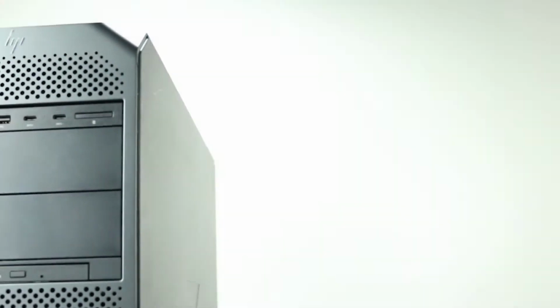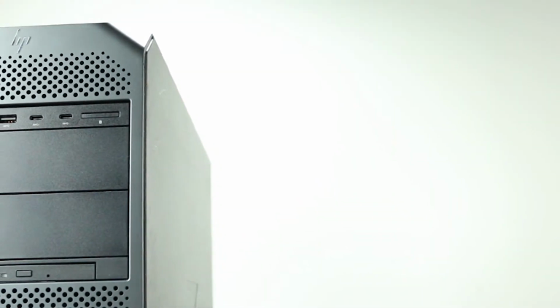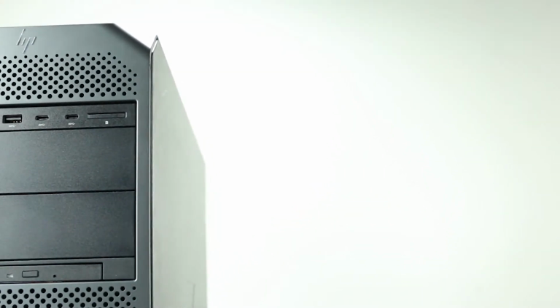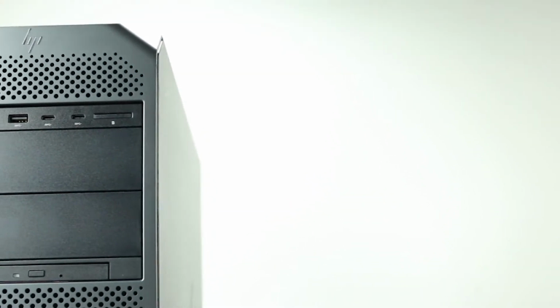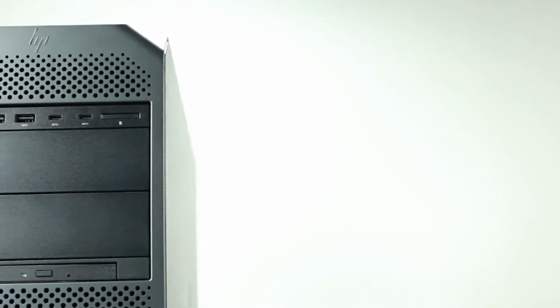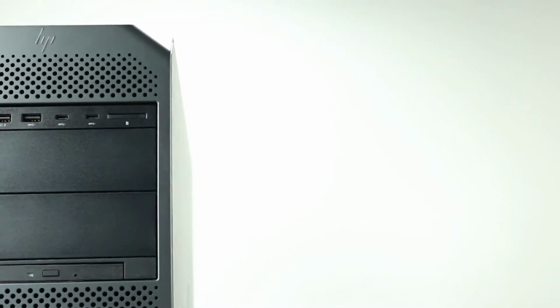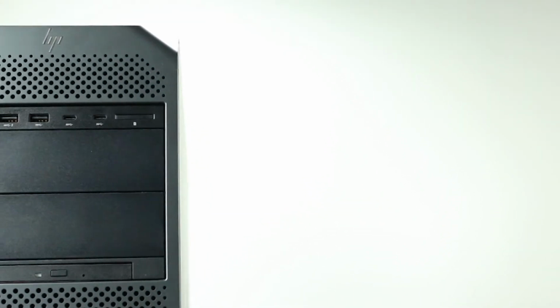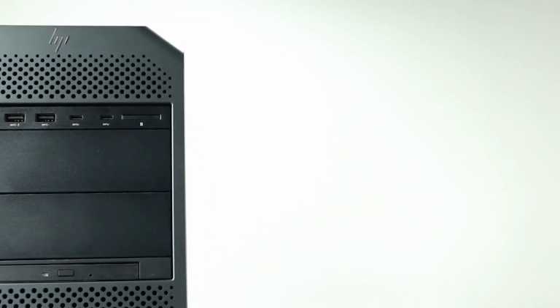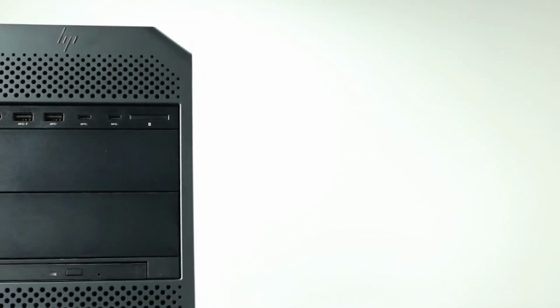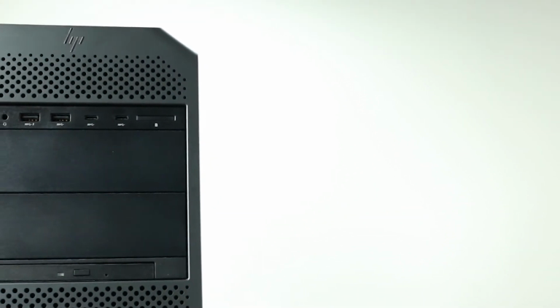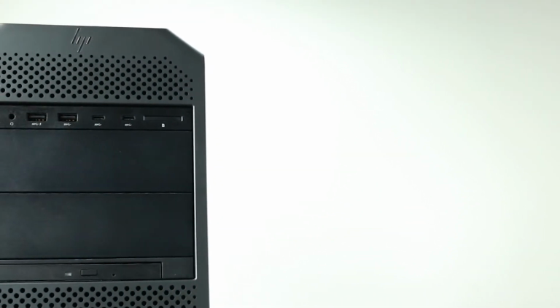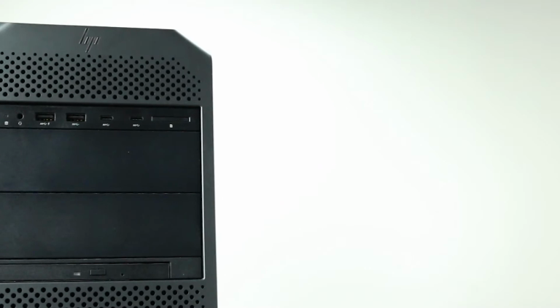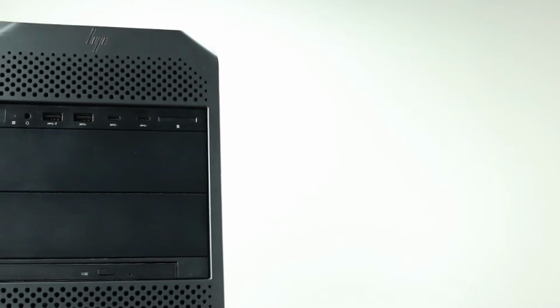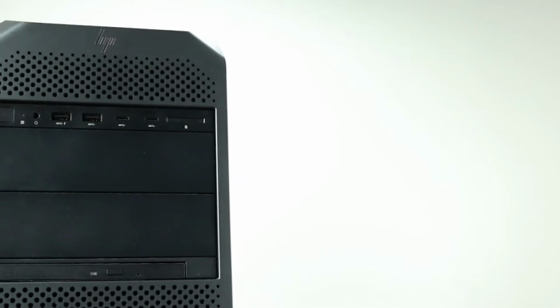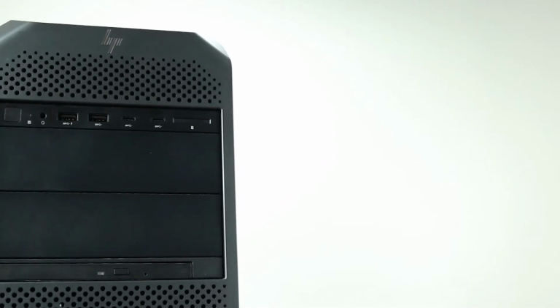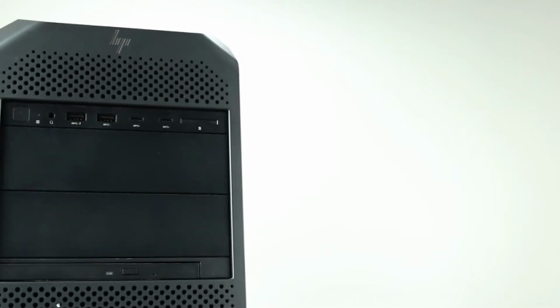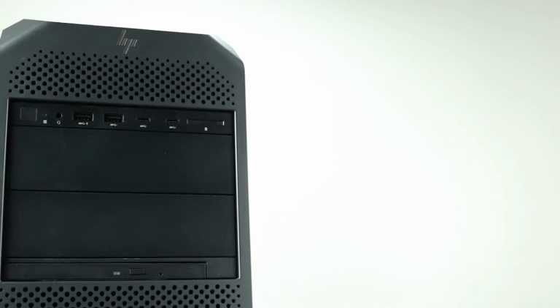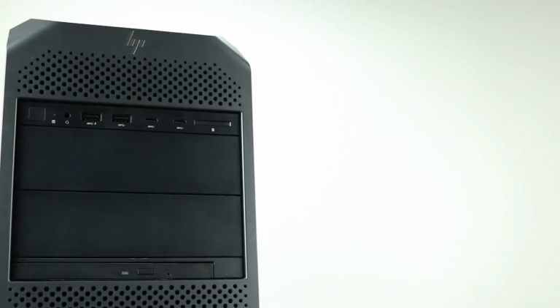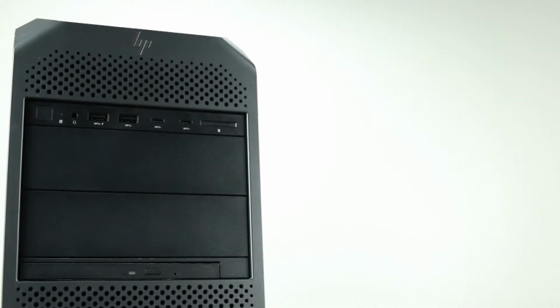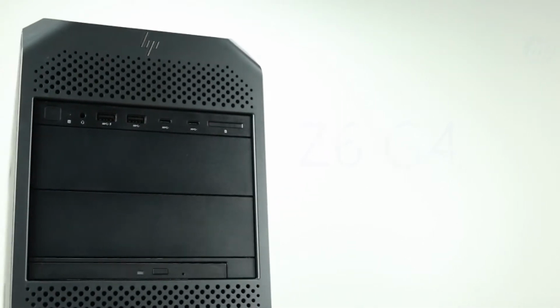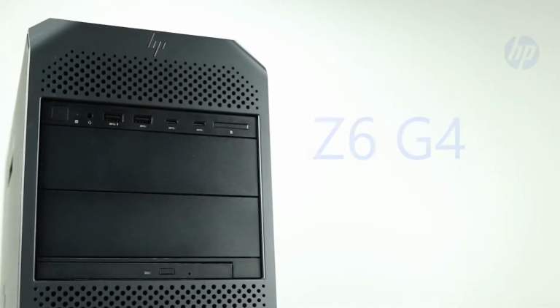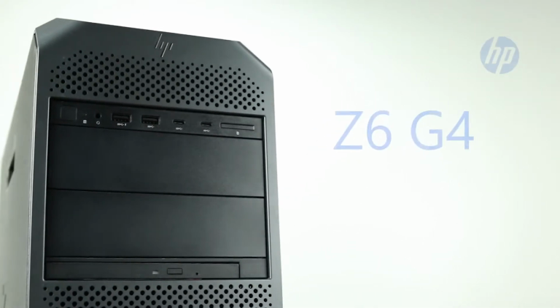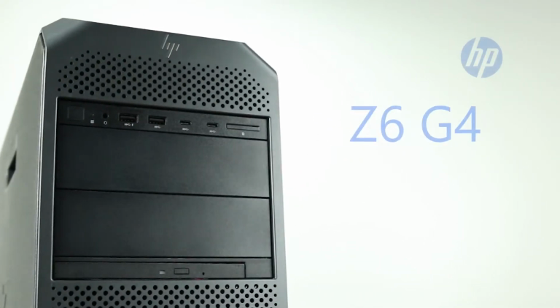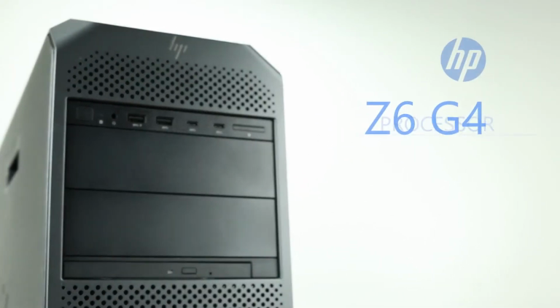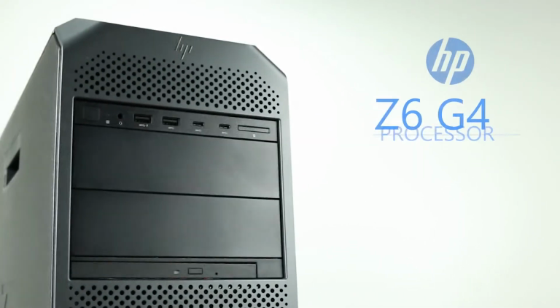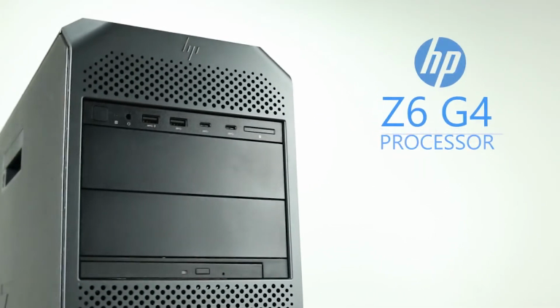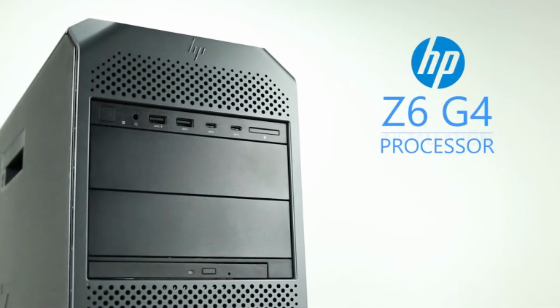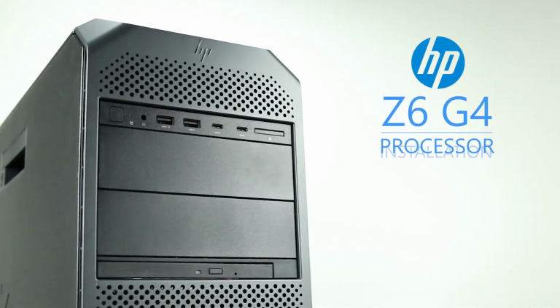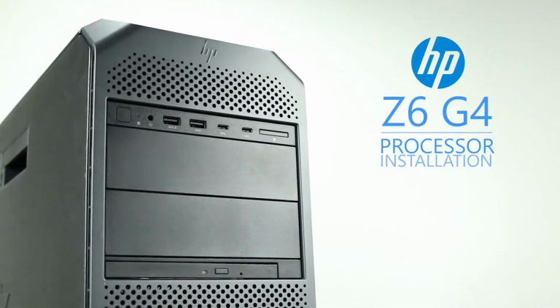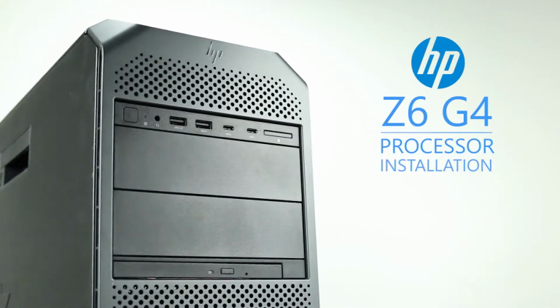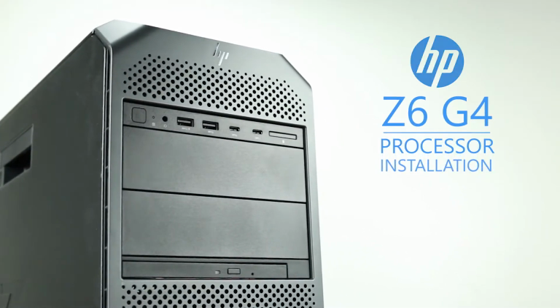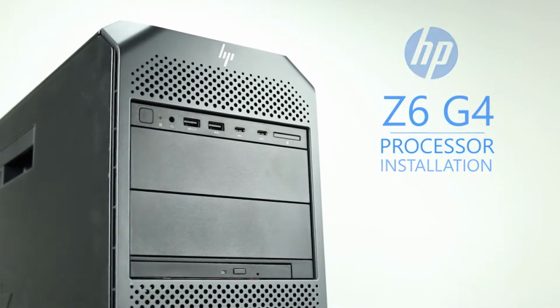Hello and welcome to TechBoost TV. Today, I'm going to show you how to install a processor and a second CPU riser kit to an HP Z6 G4 workstation.